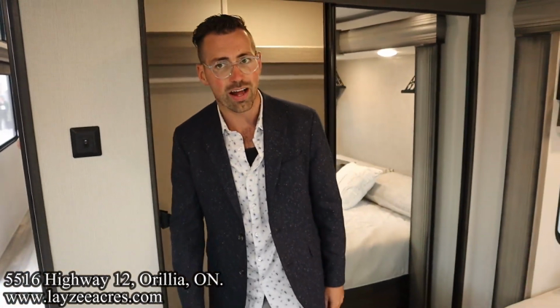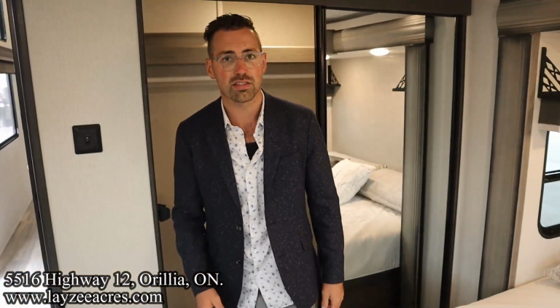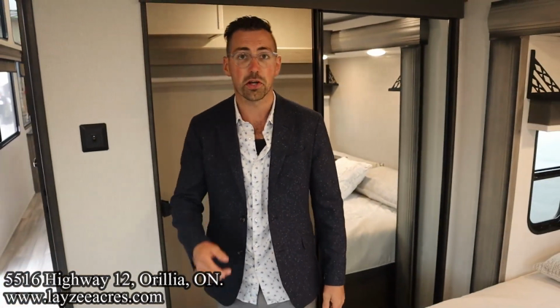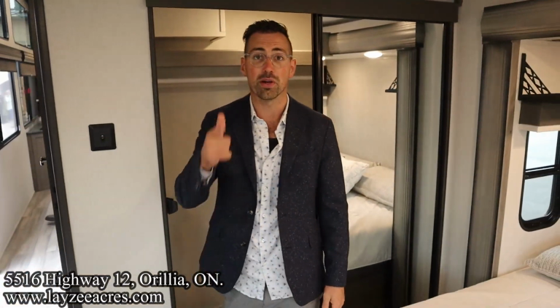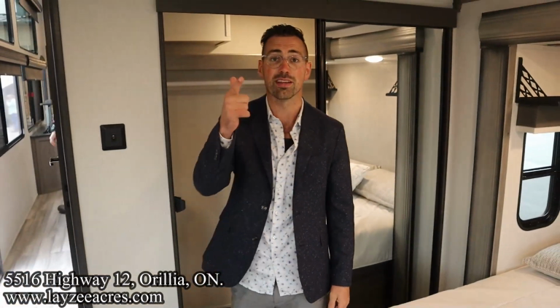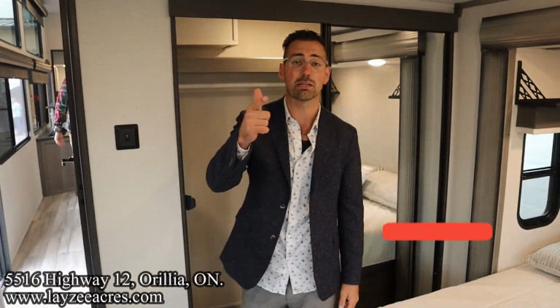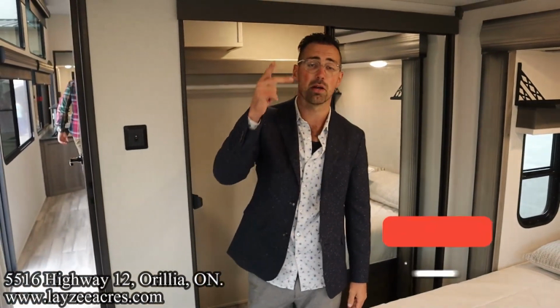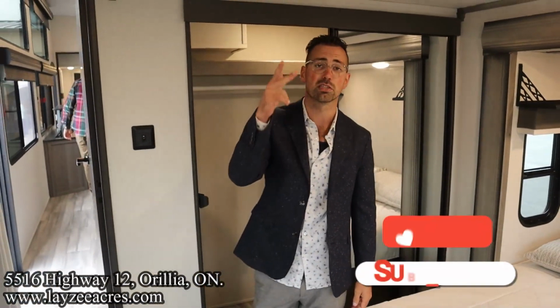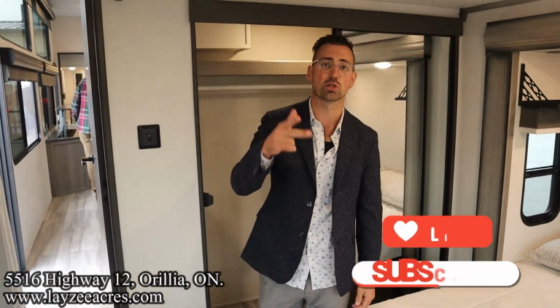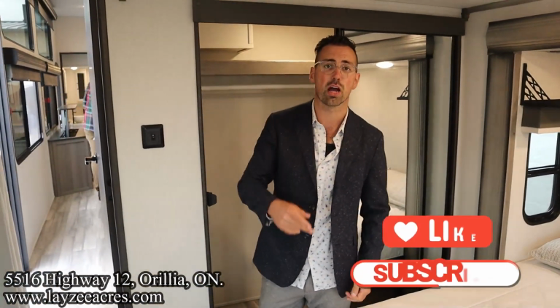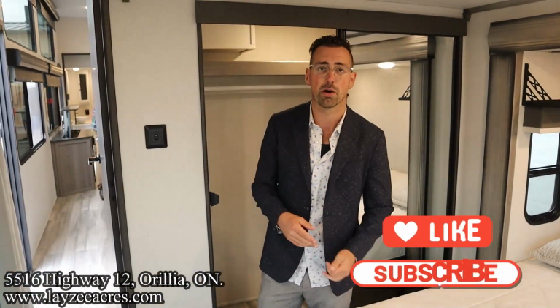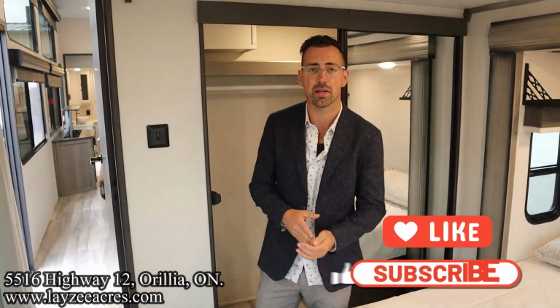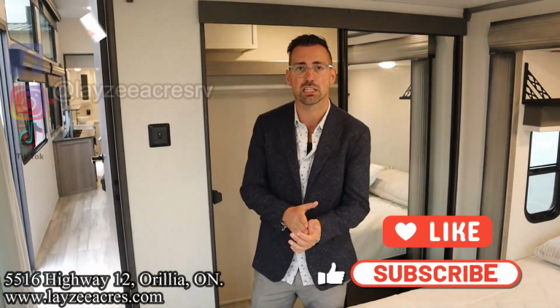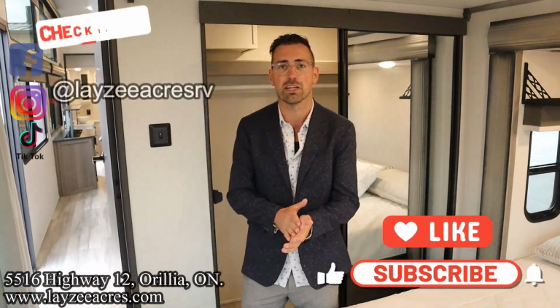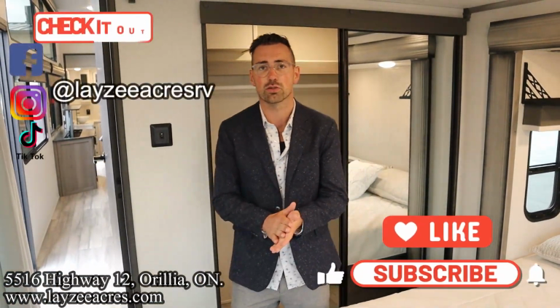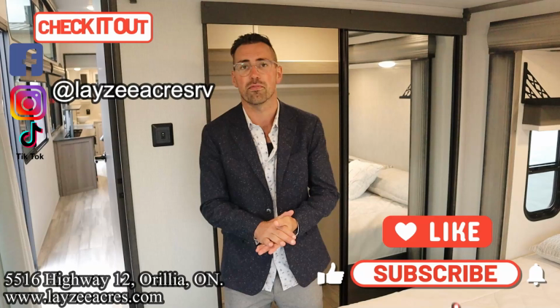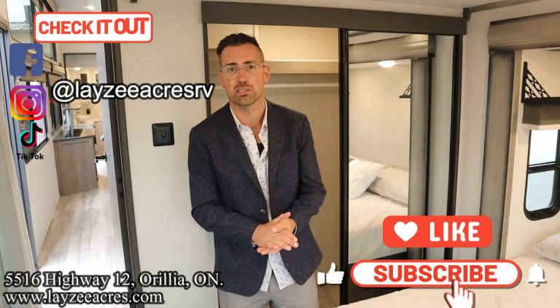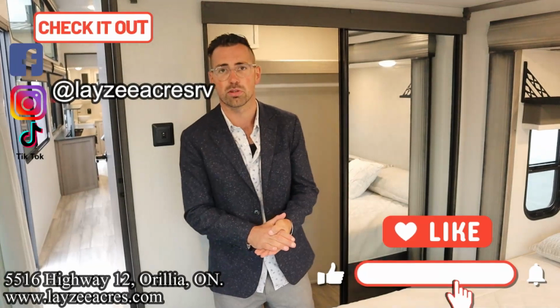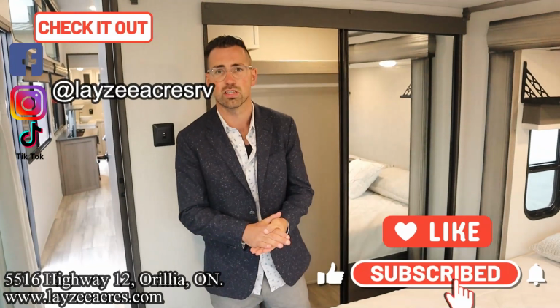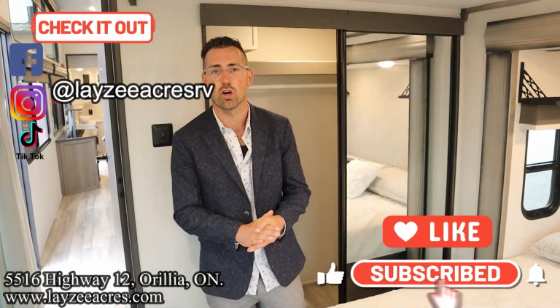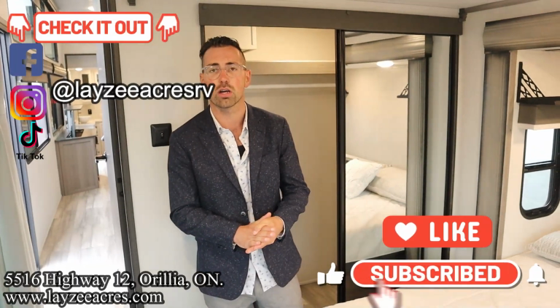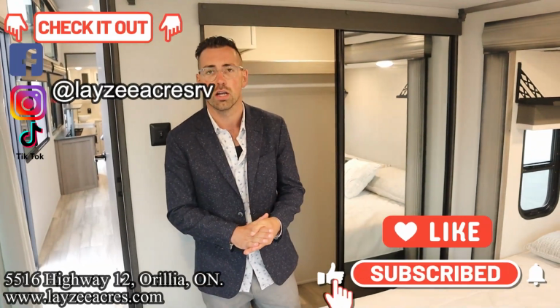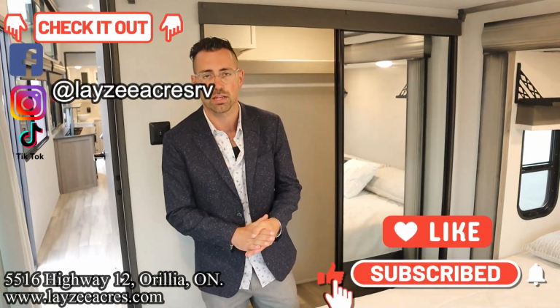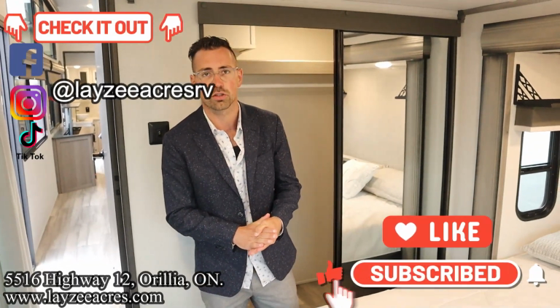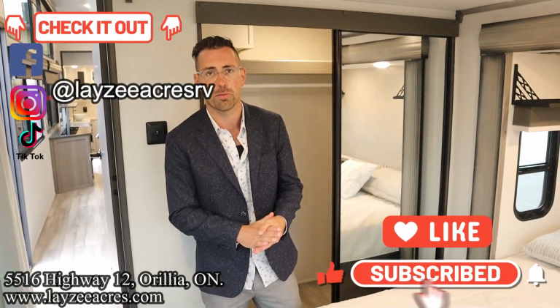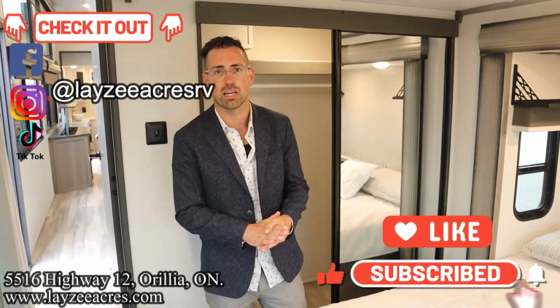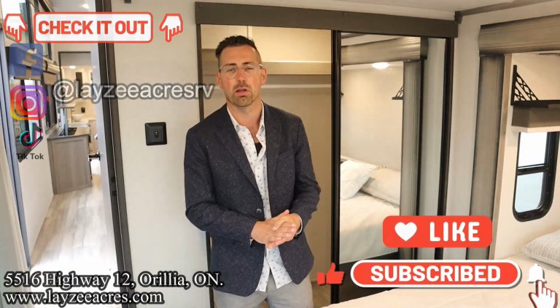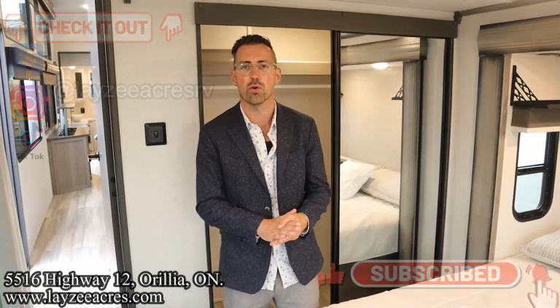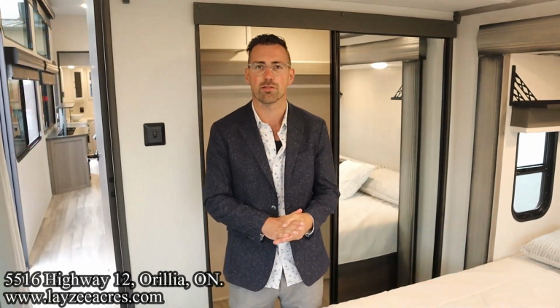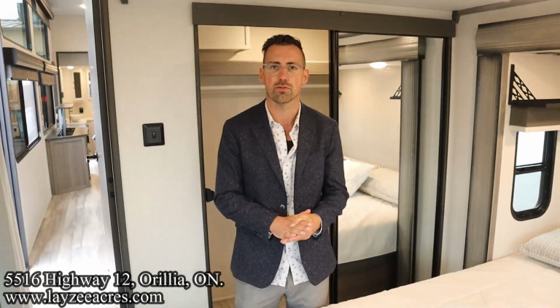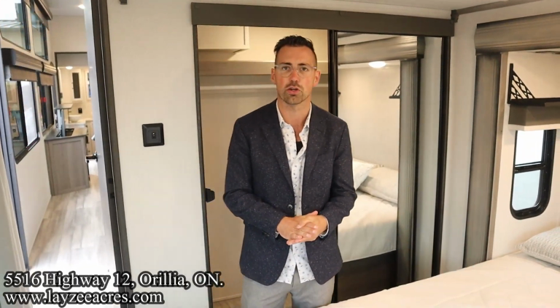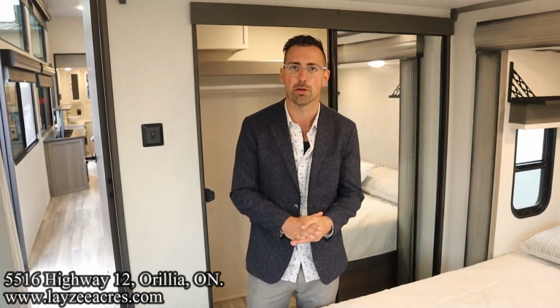That's the video! Hit the like button, subscribe button, hit us up on Instagram, Facebook, and TikTok. Leave us a comment down below. Have yourself a good day.